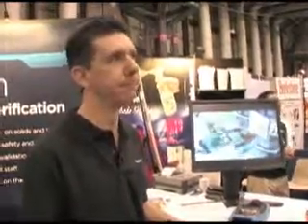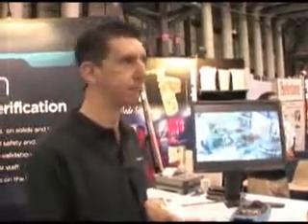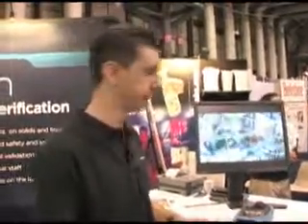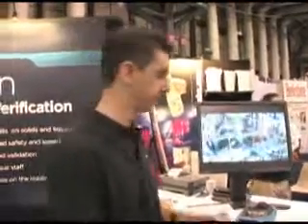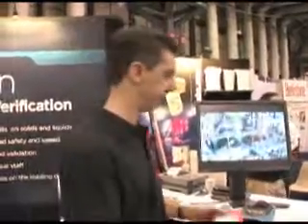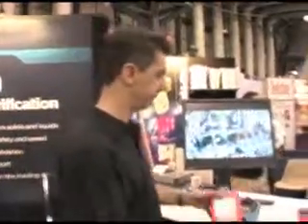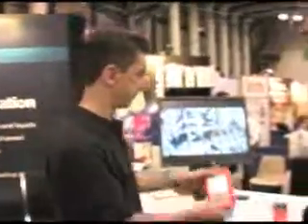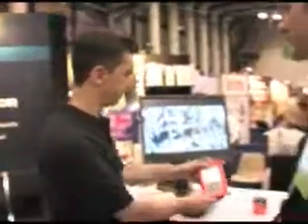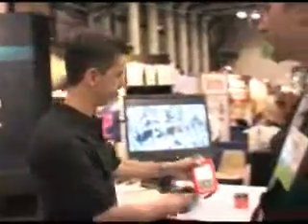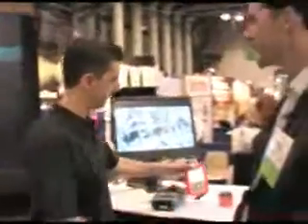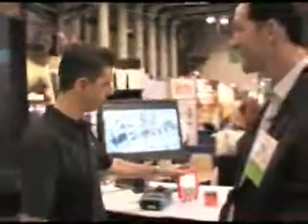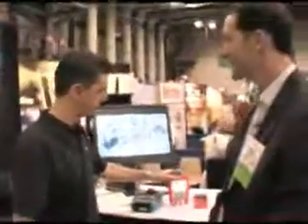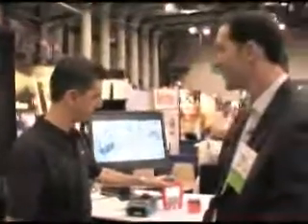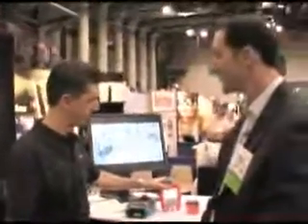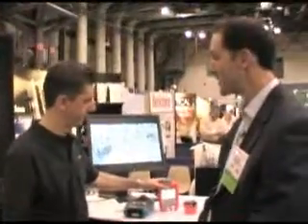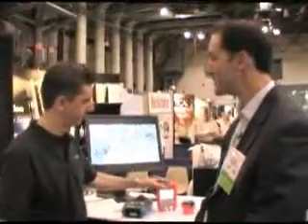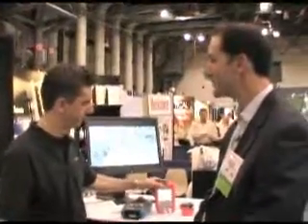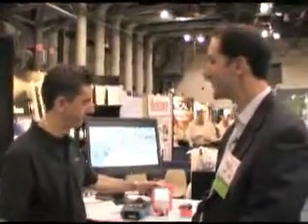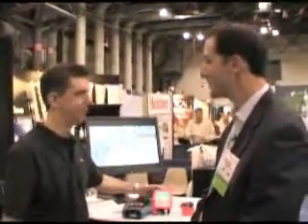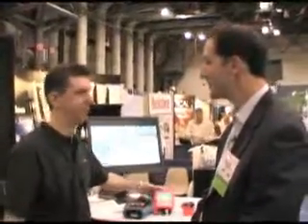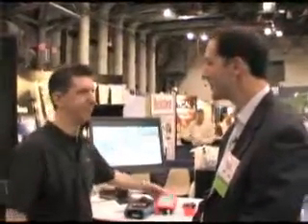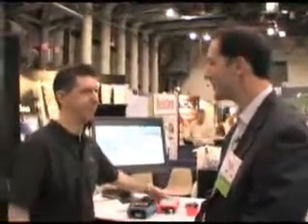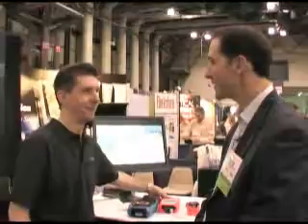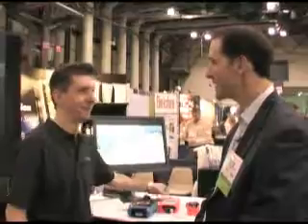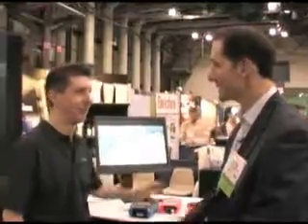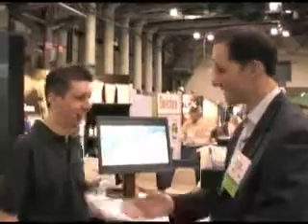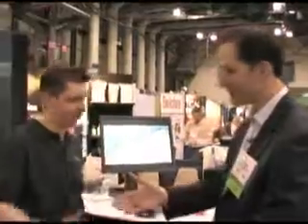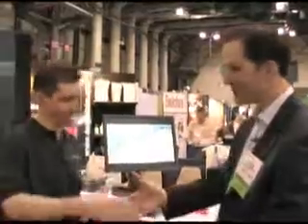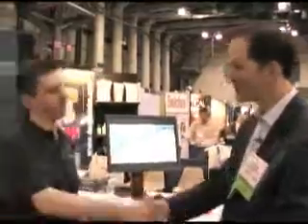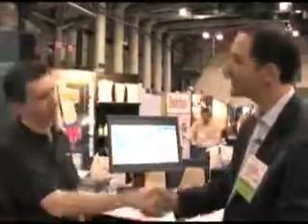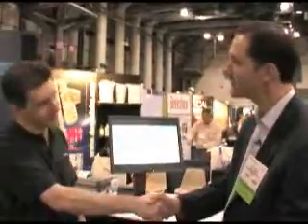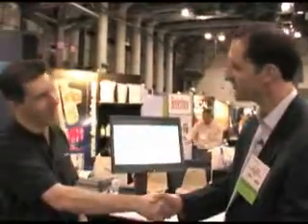Duane Sword with Uhura Scientific, thanks so much for talking with us today. Thank you, I really appreciate it.